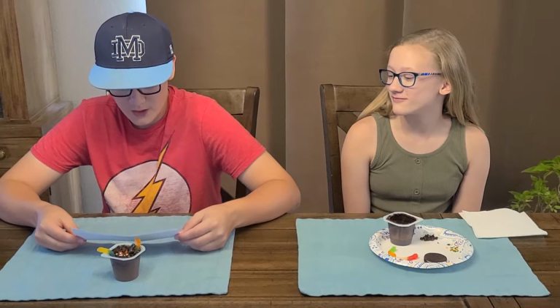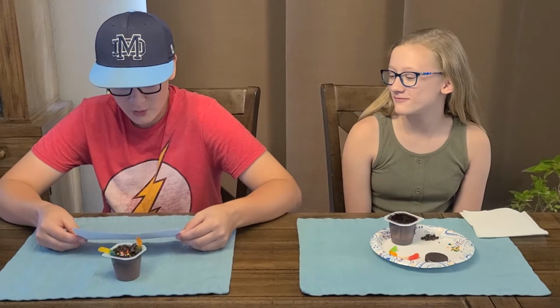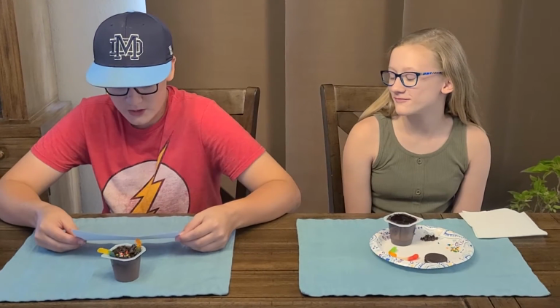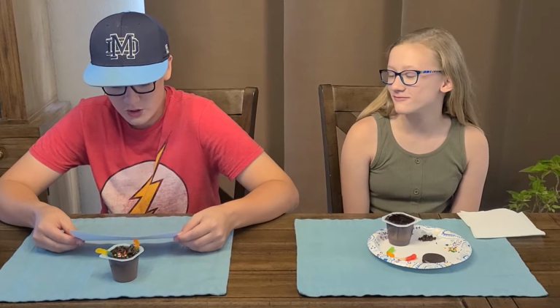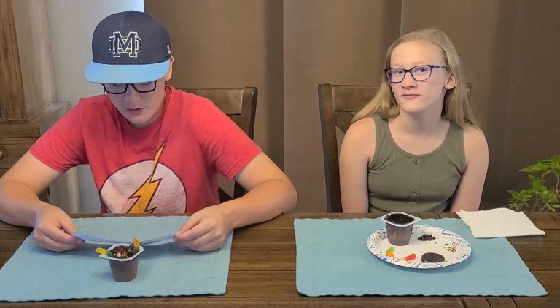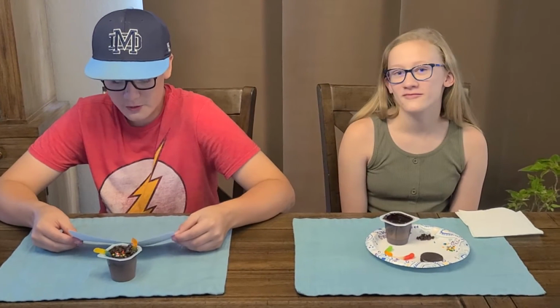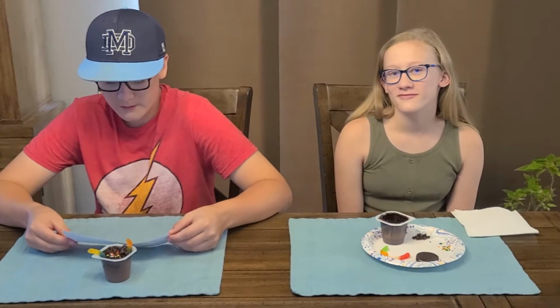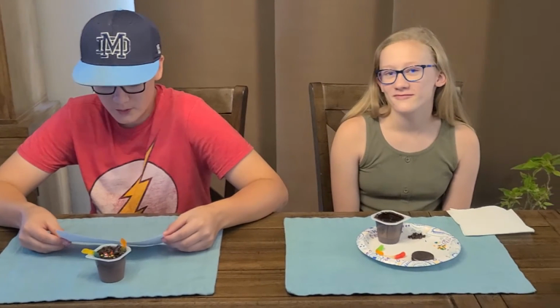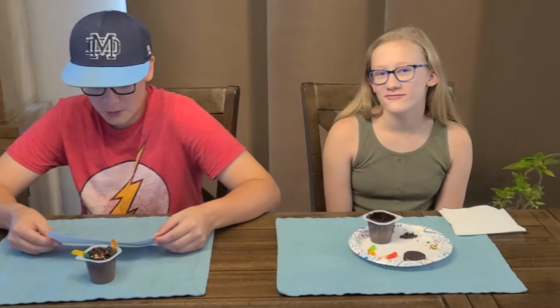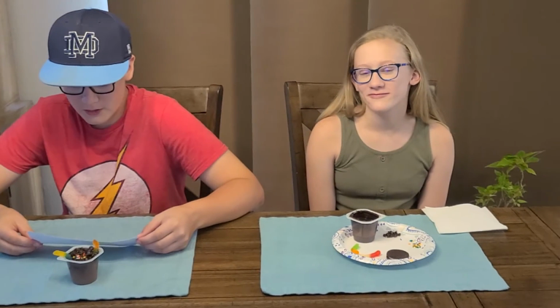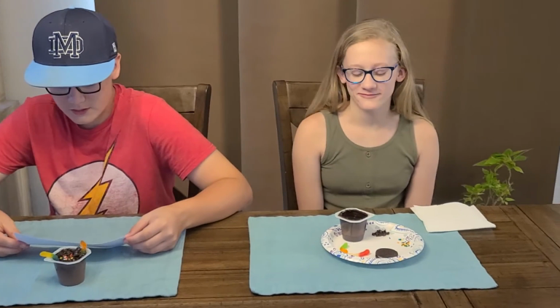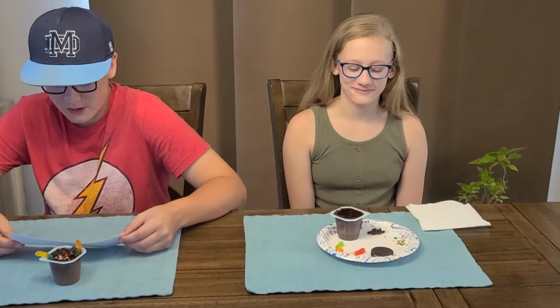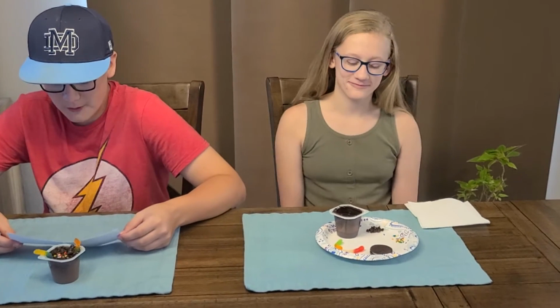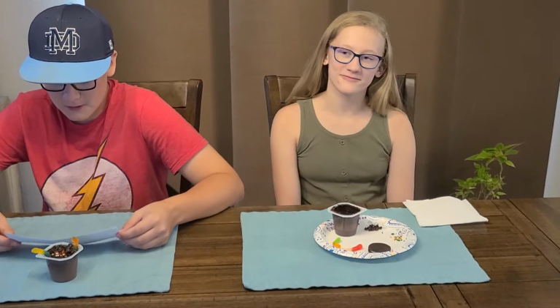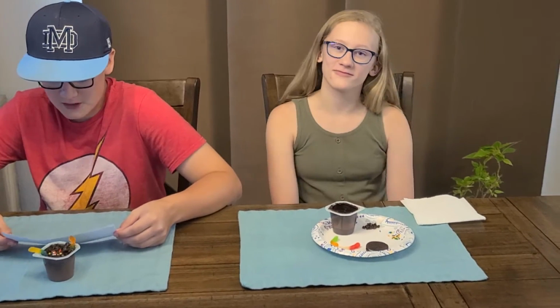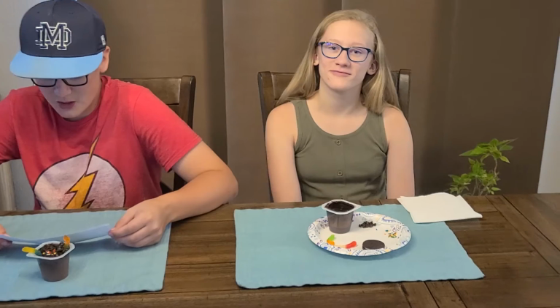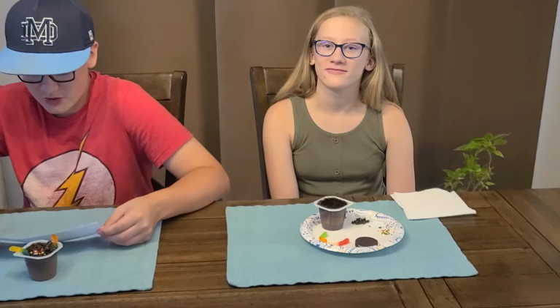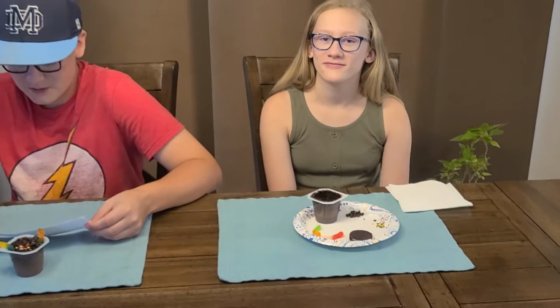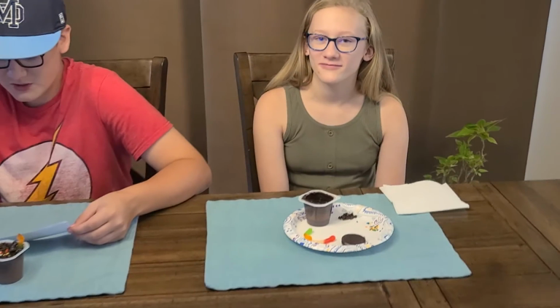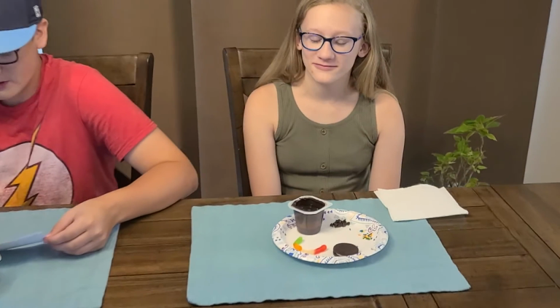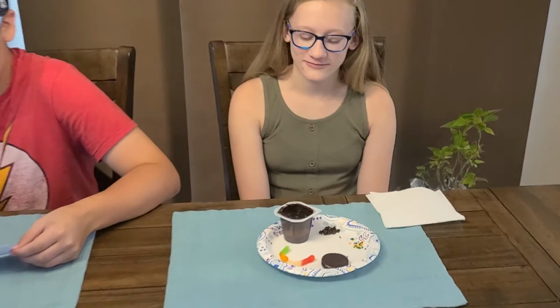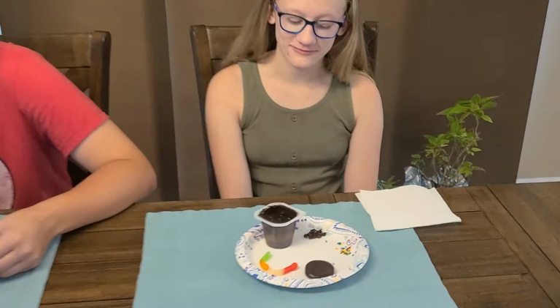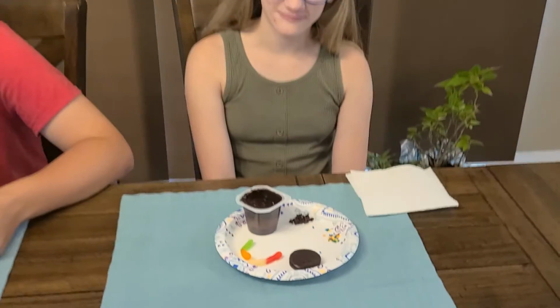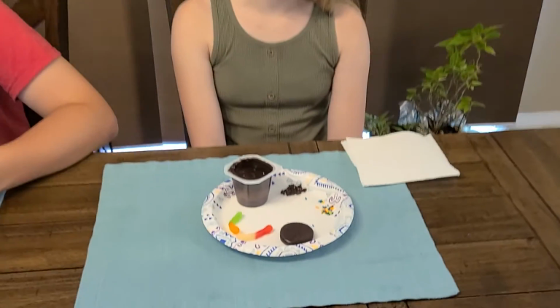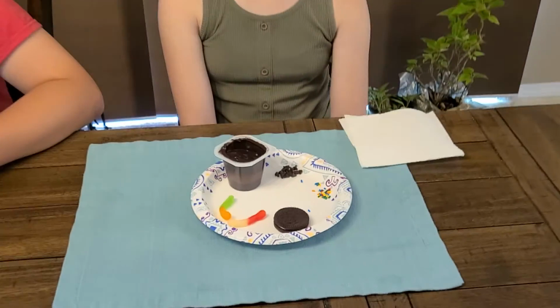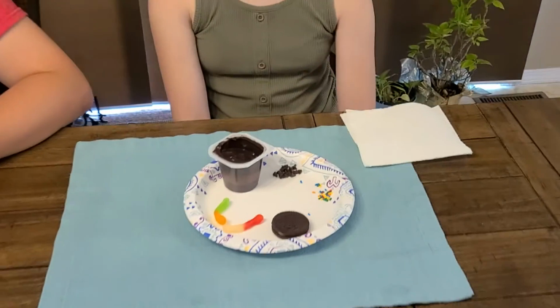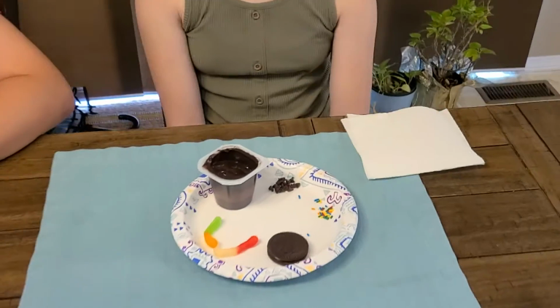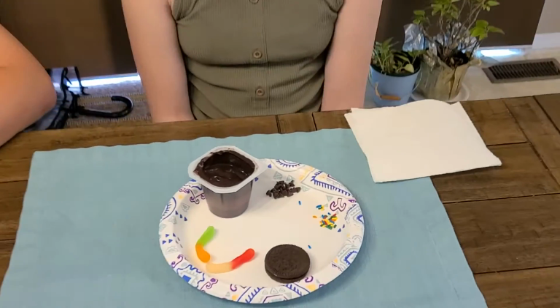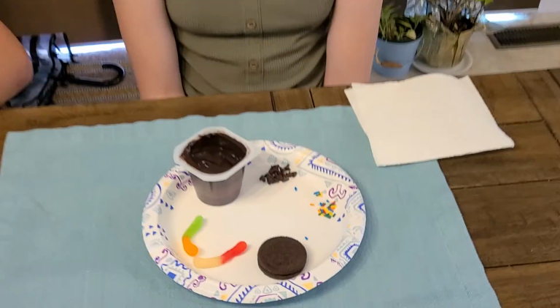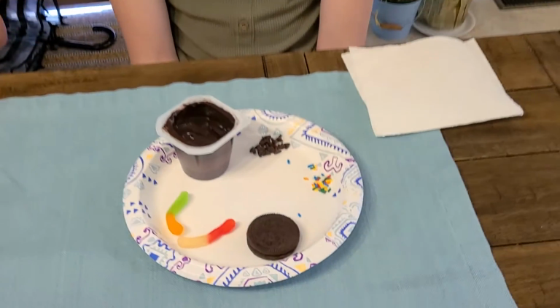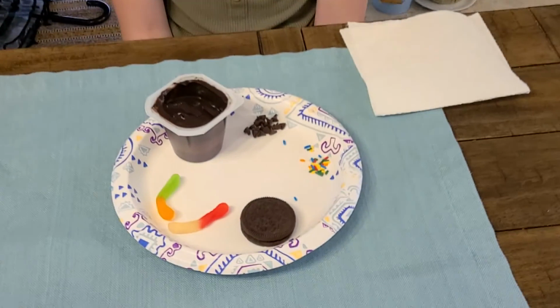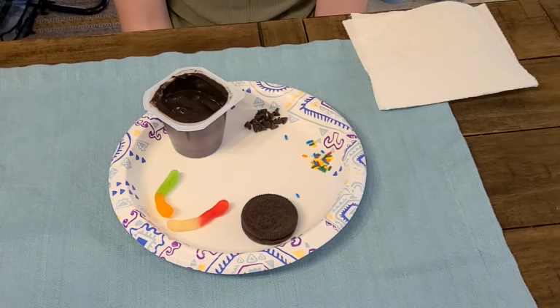You will need chocolate pudding, Oreos, gummy worms, and chocolate chips or sprinkles for the seeds. Let's get started!